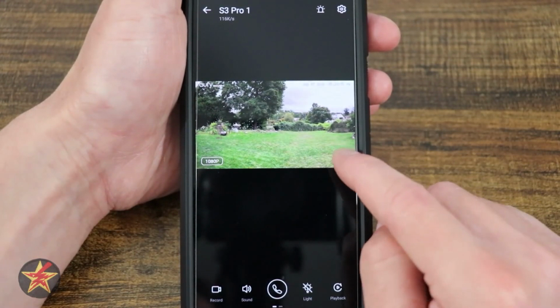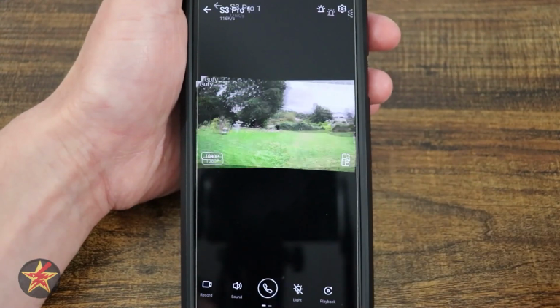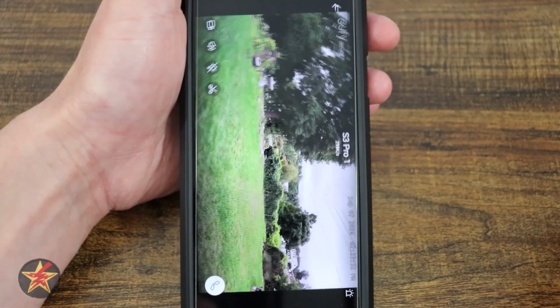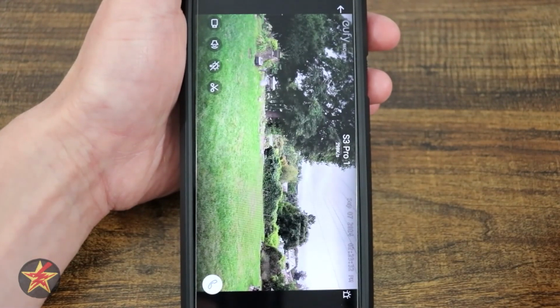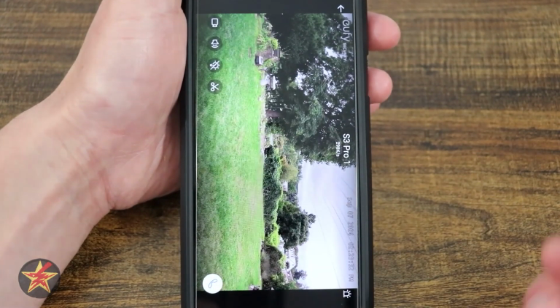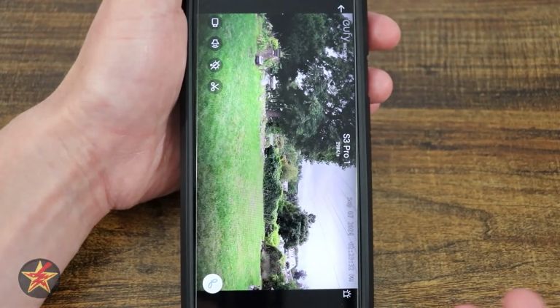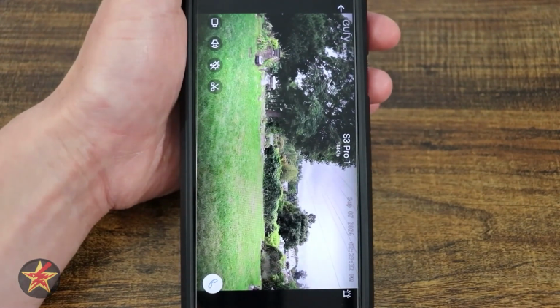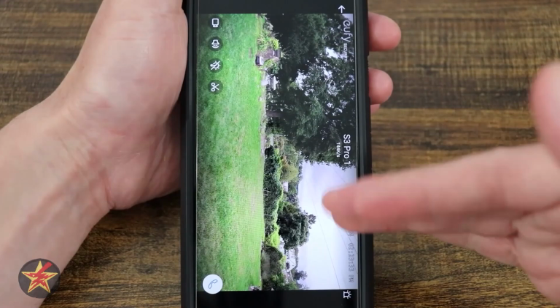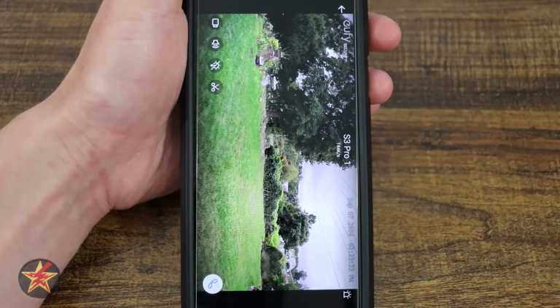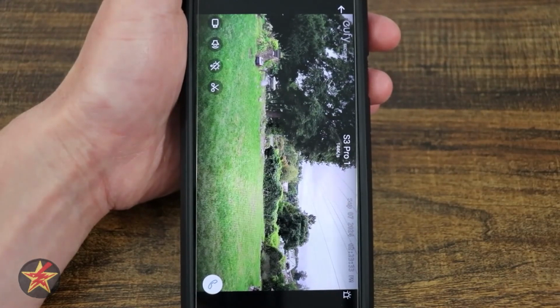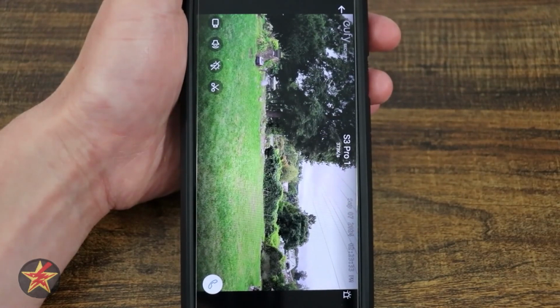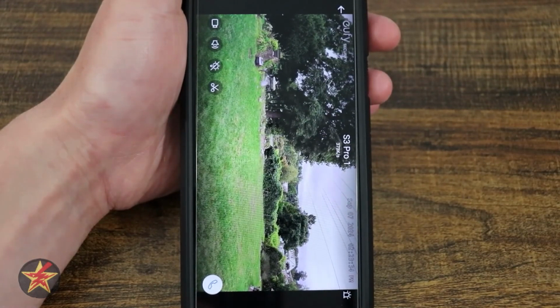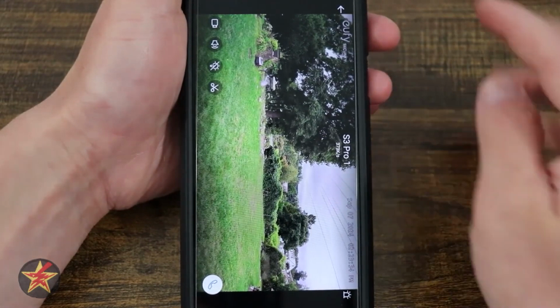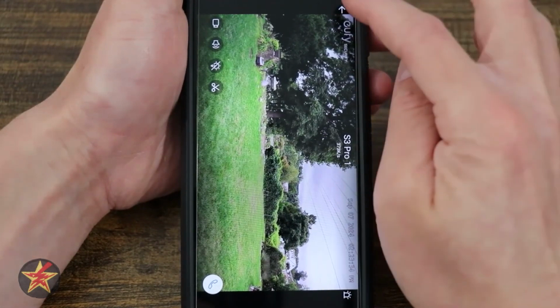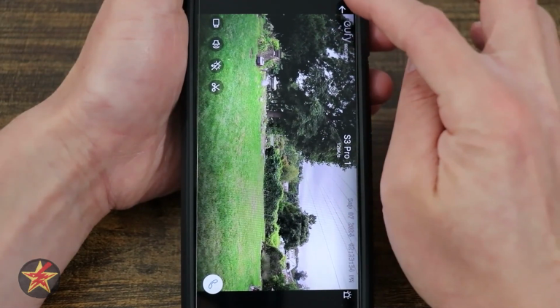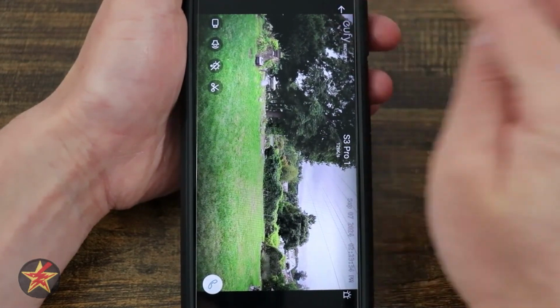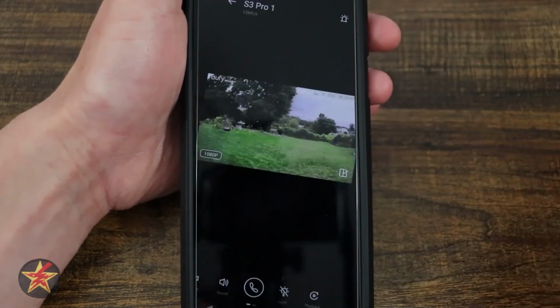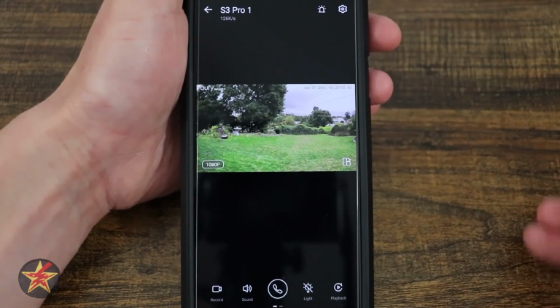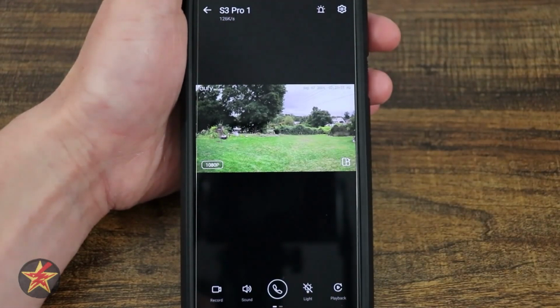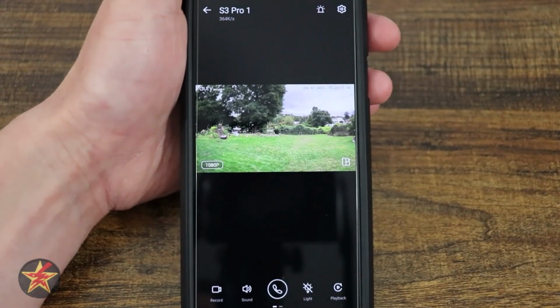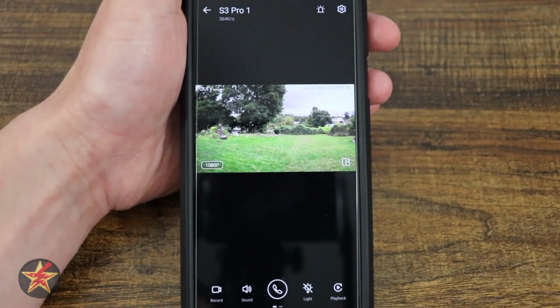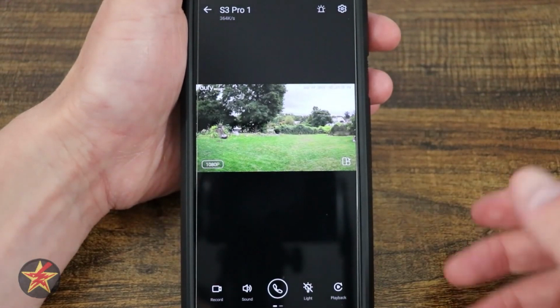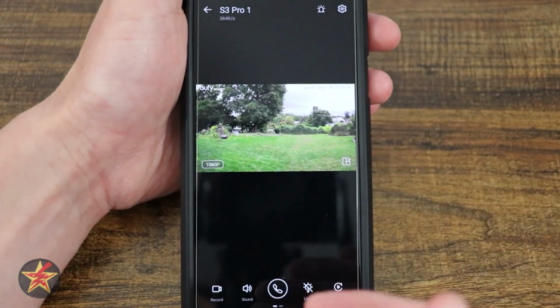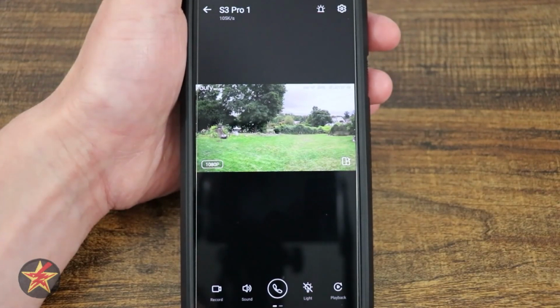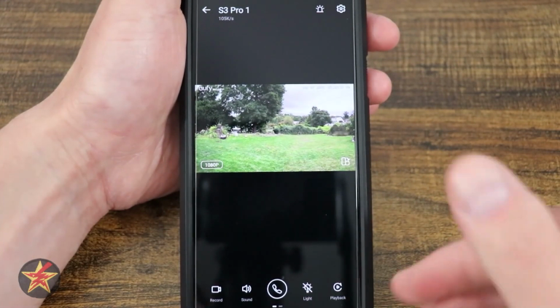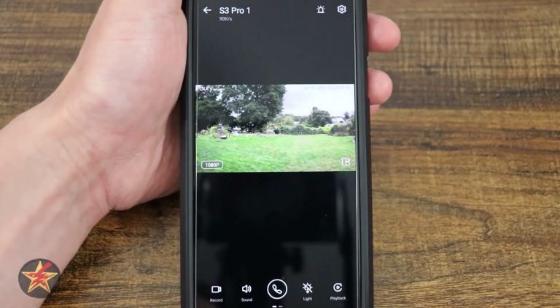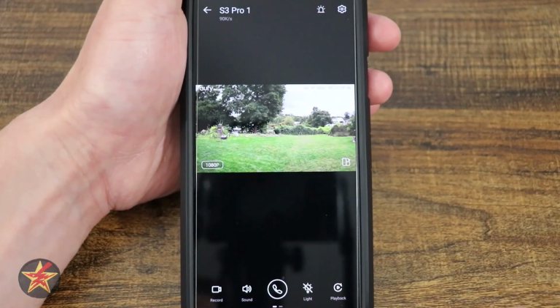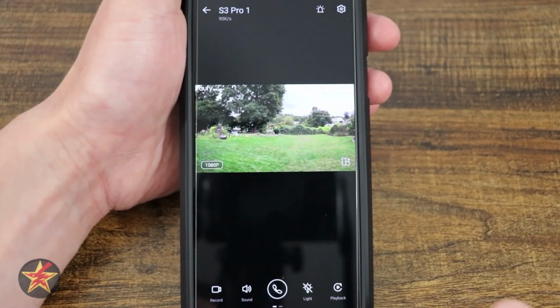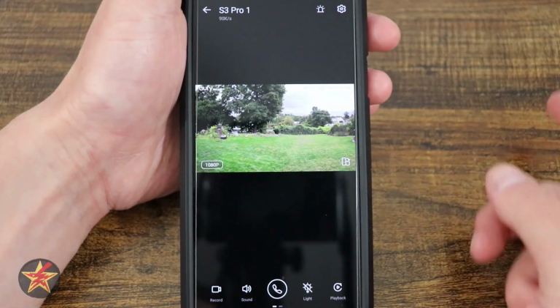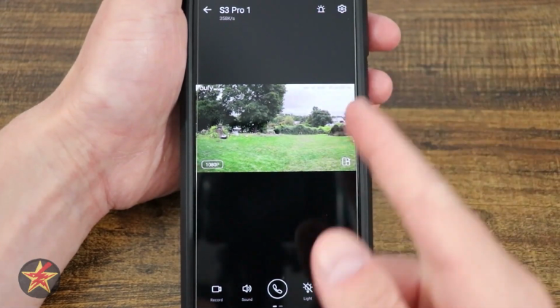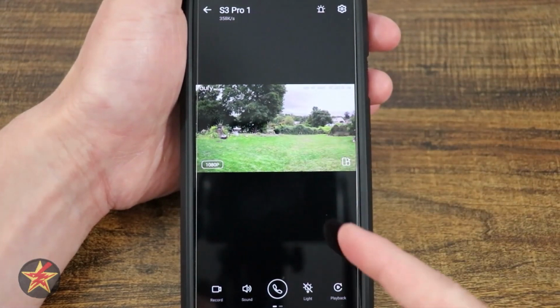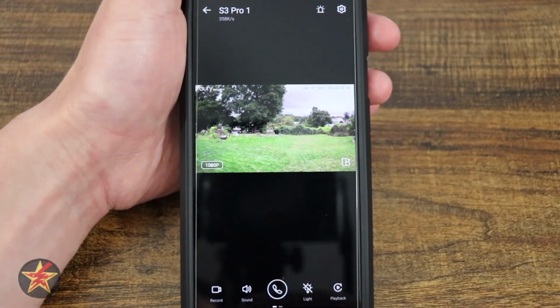Over here, if I select that, it's going to turn it to full screen mode. I can select the back button and it will flip things back around.